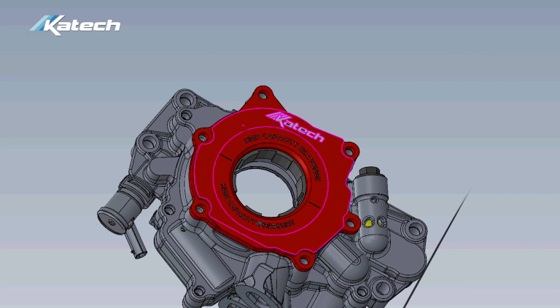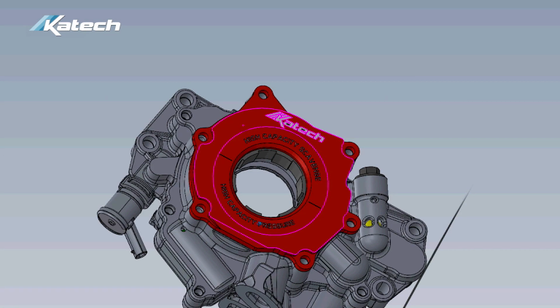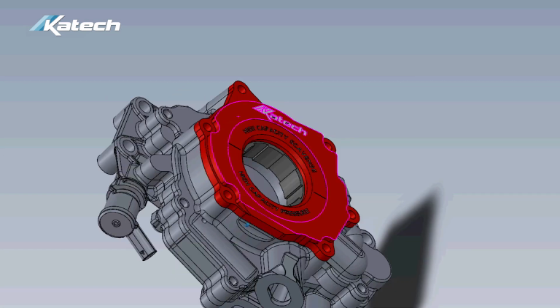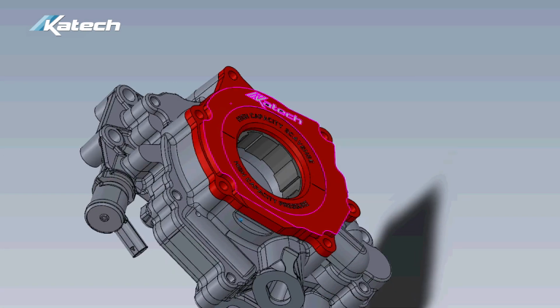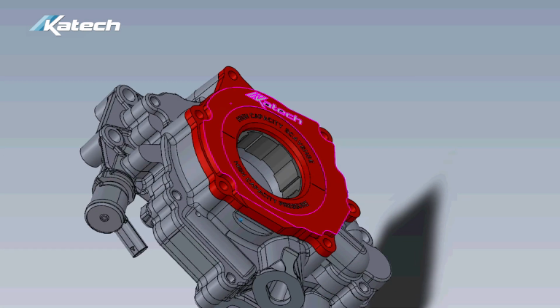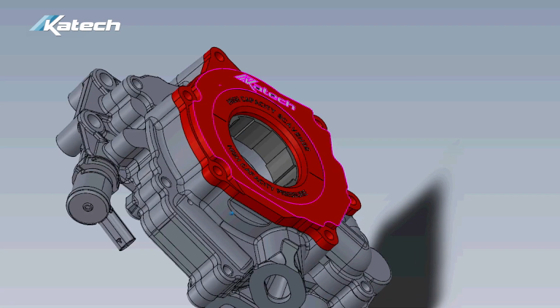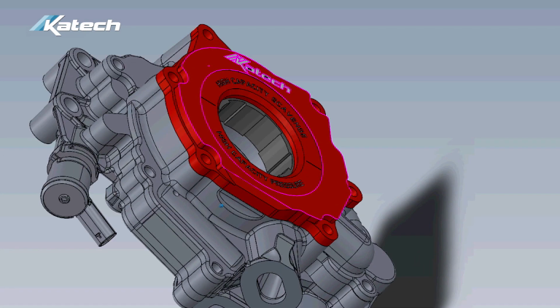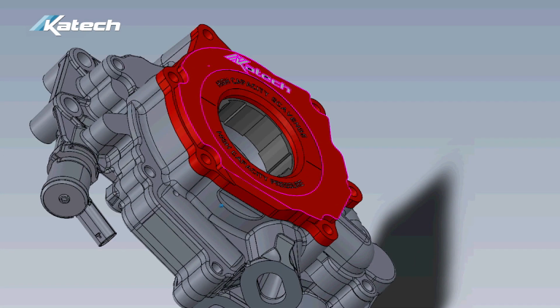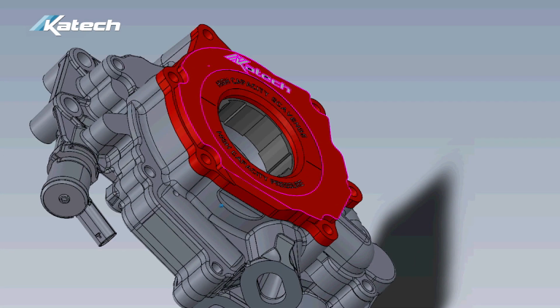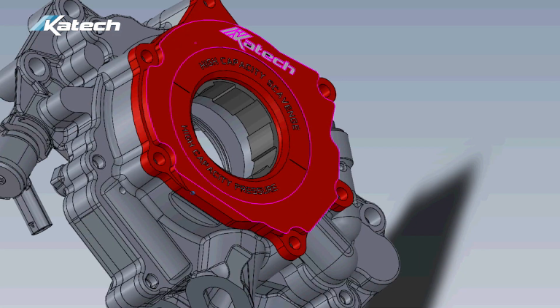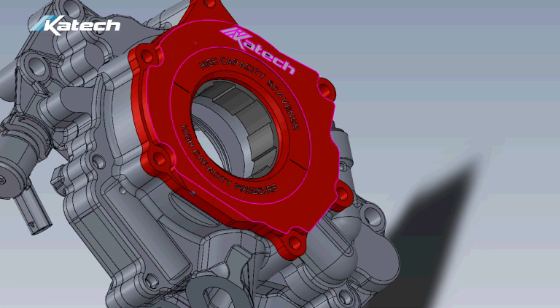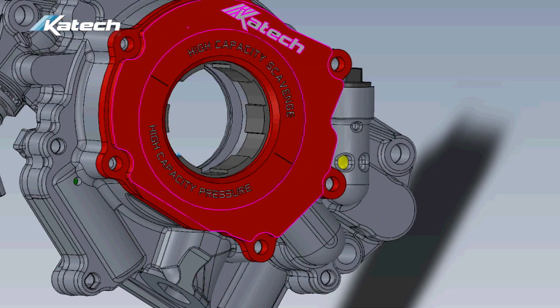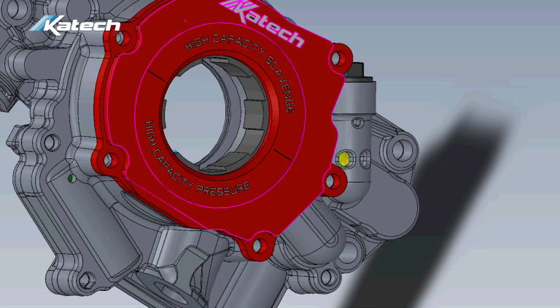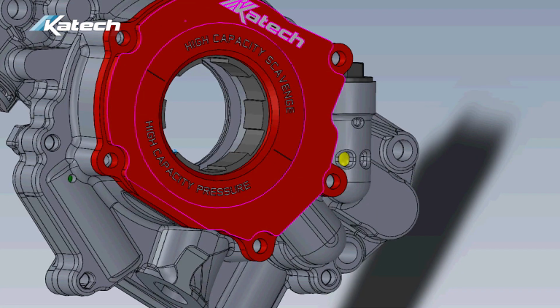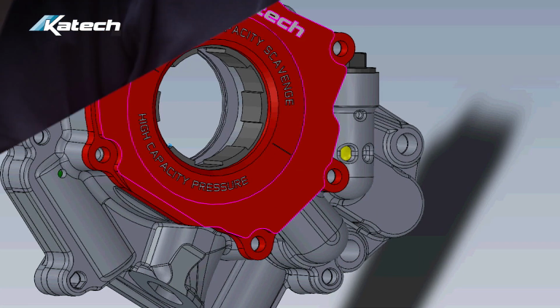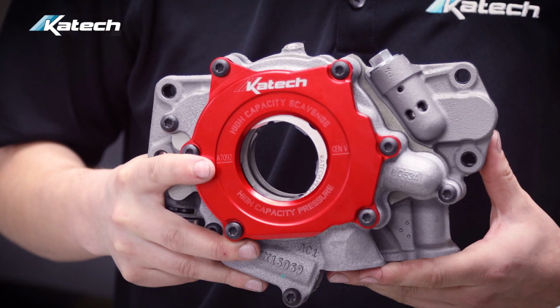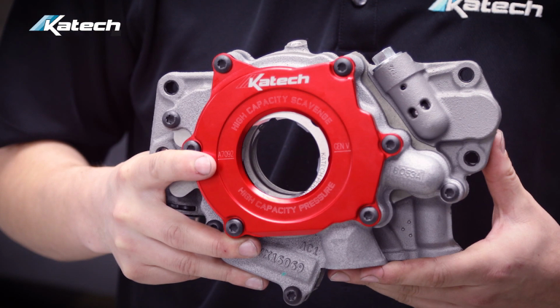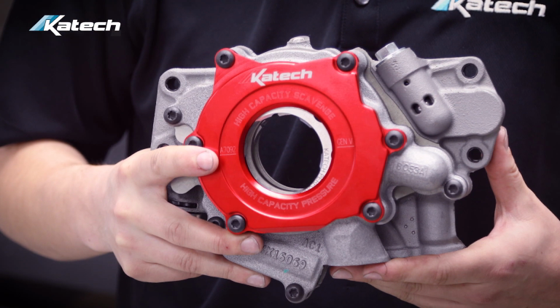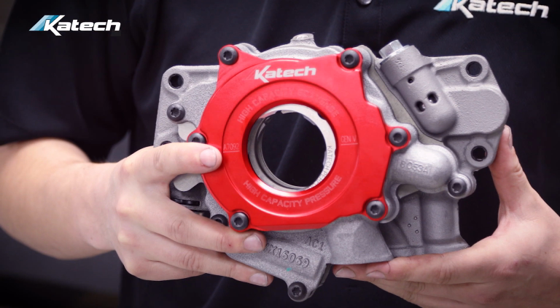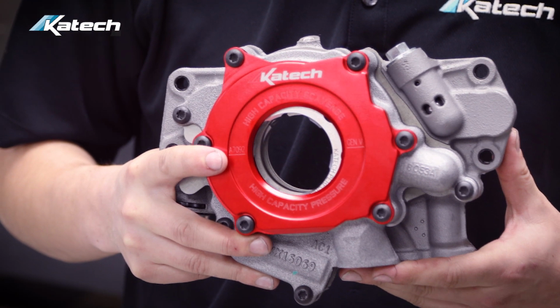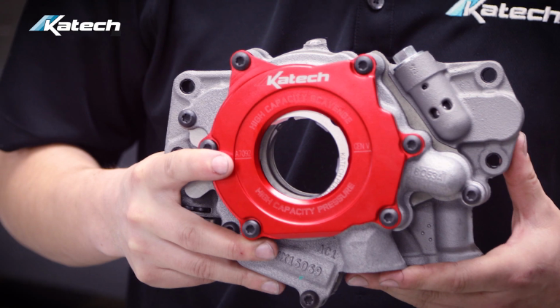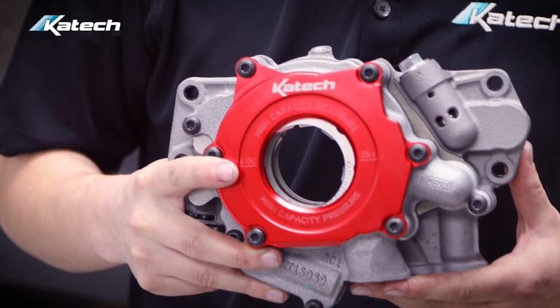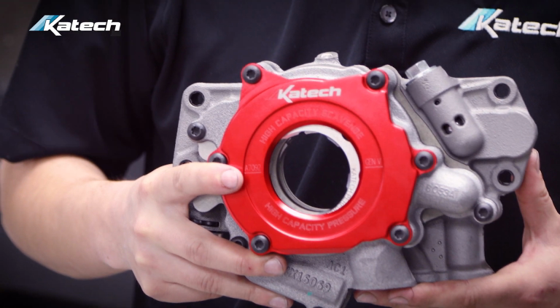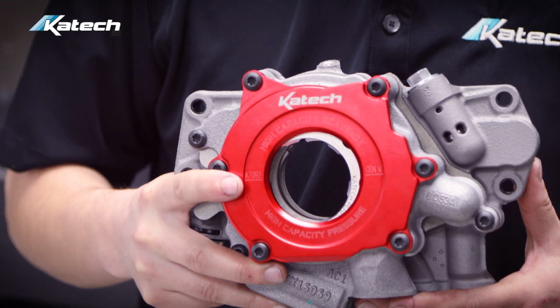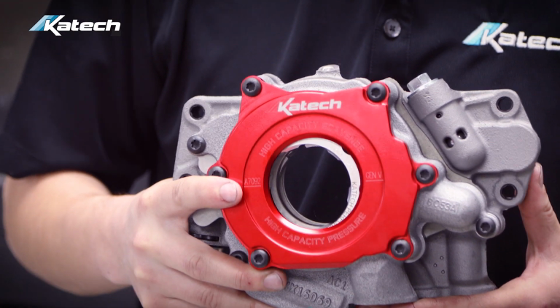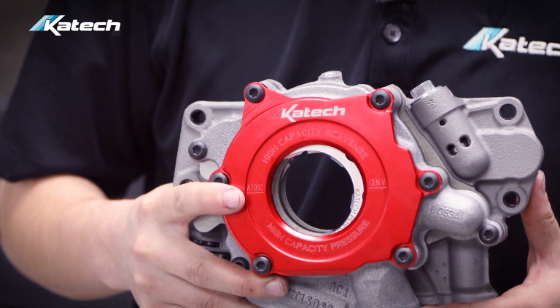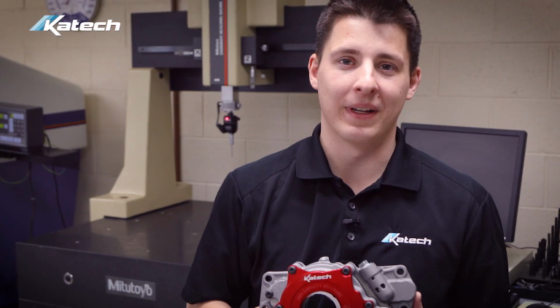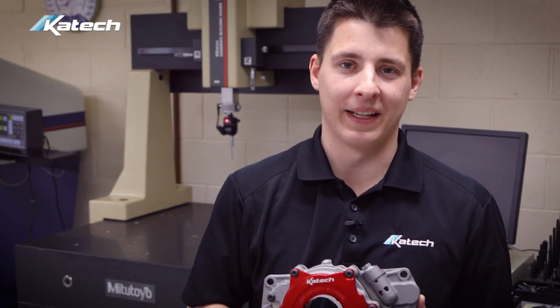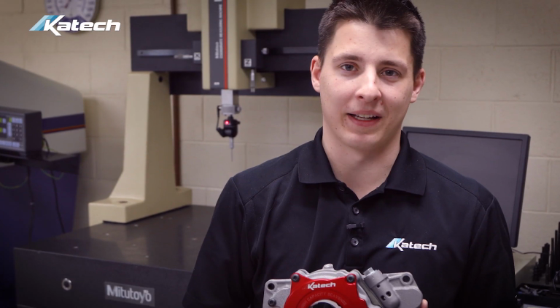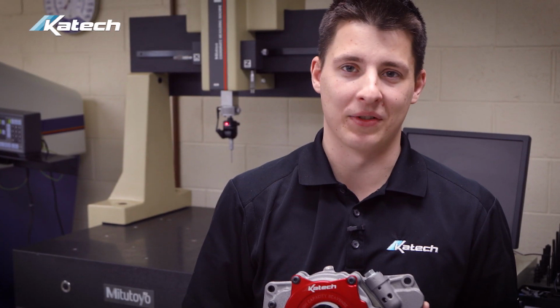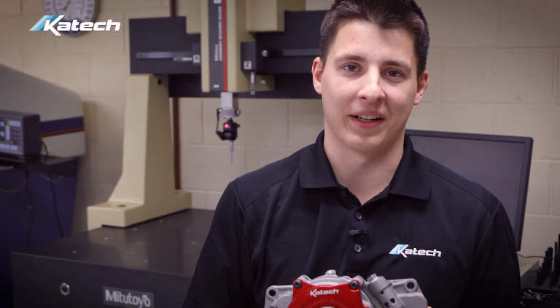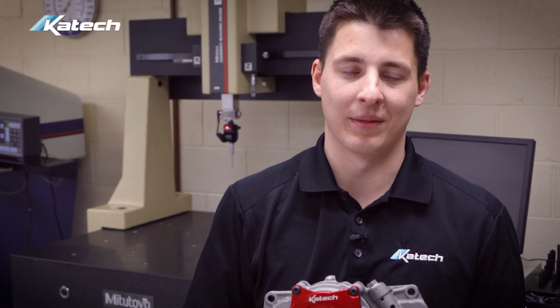This is the kind of product you can expect from KTEC. We're constantly engineering innovations for the market. If you're interested in this product, it's available now at KTECengines.com.